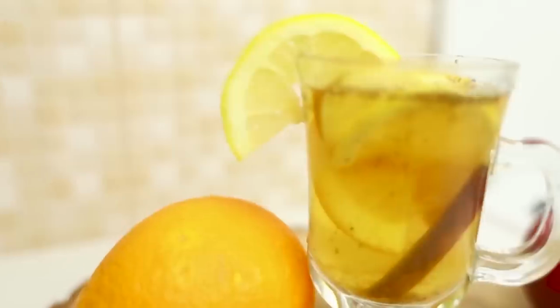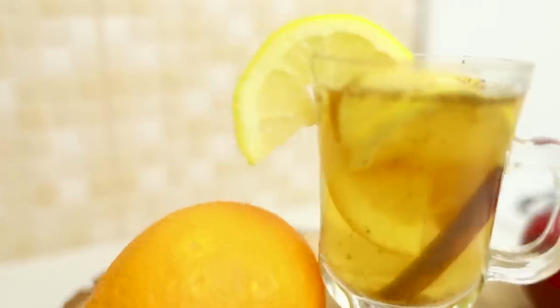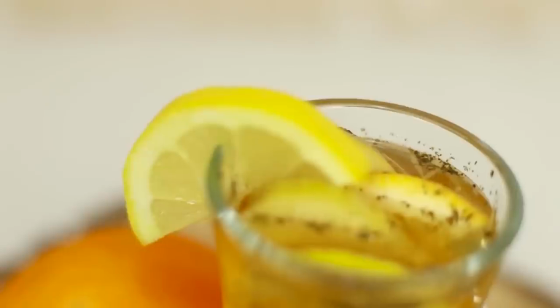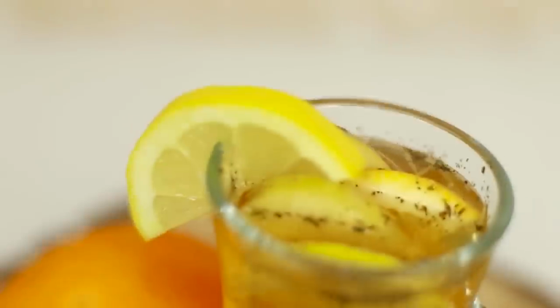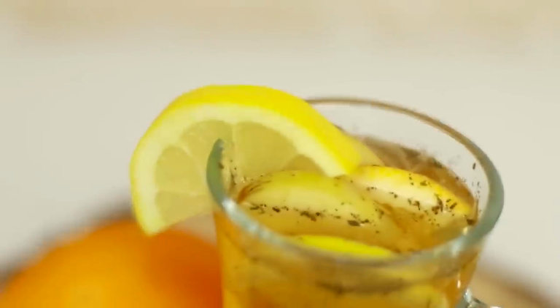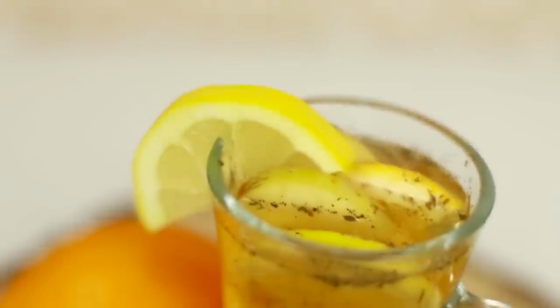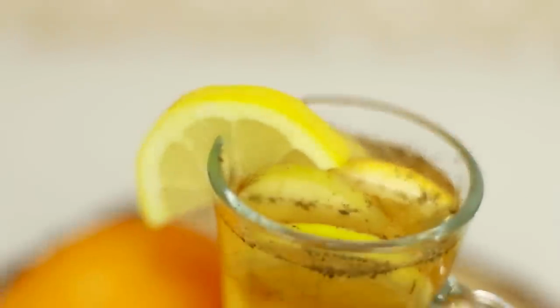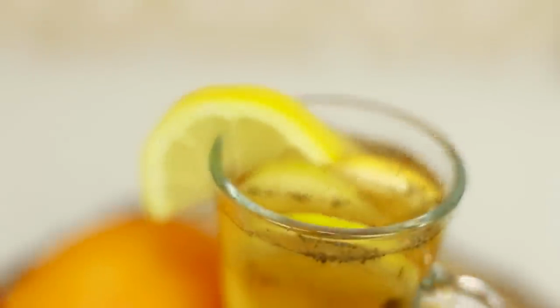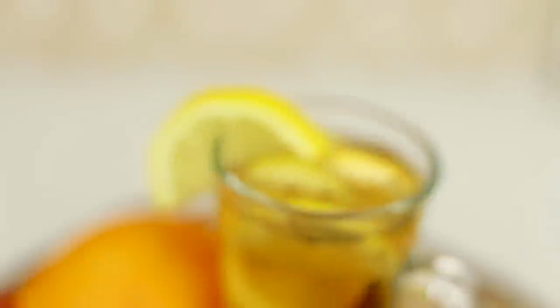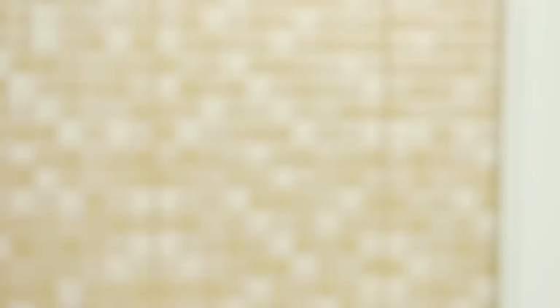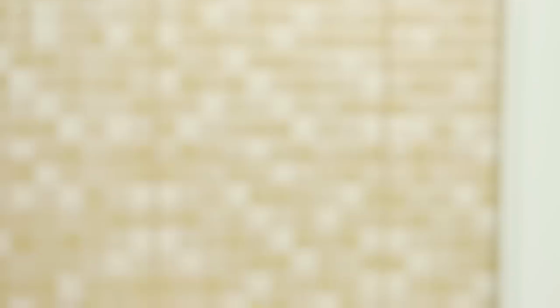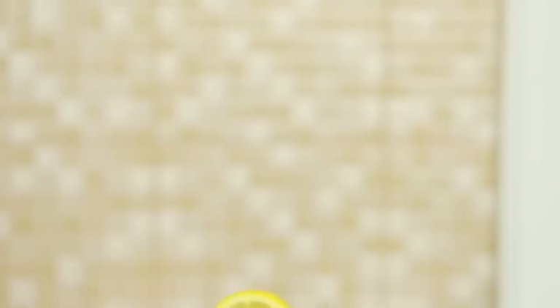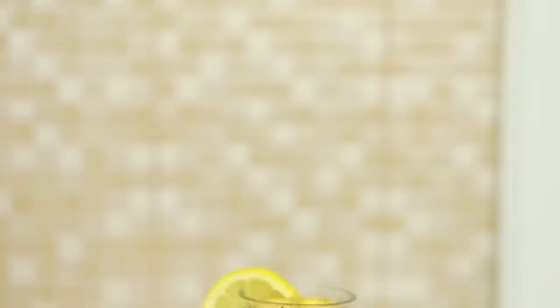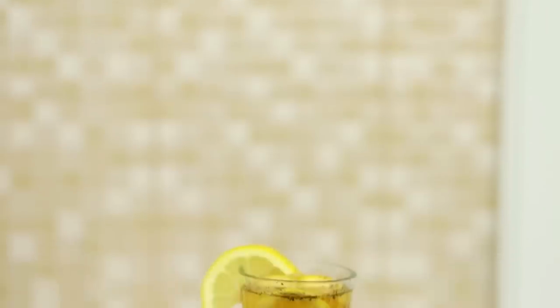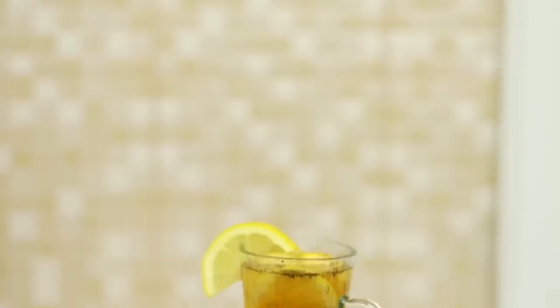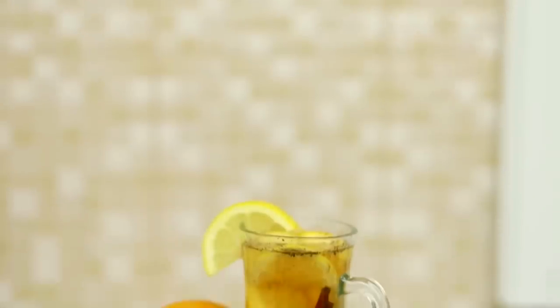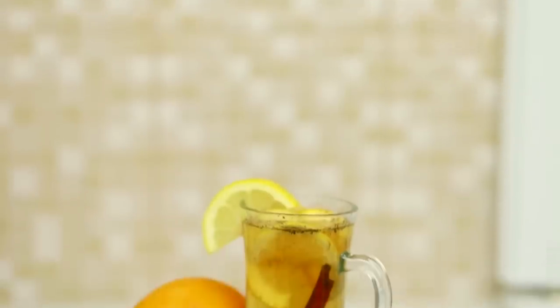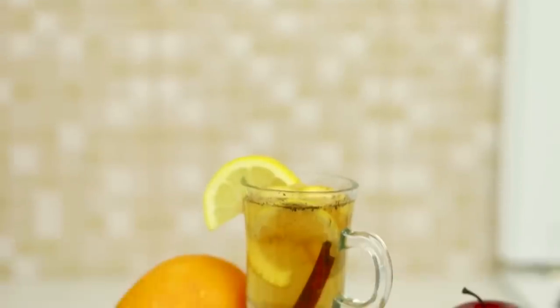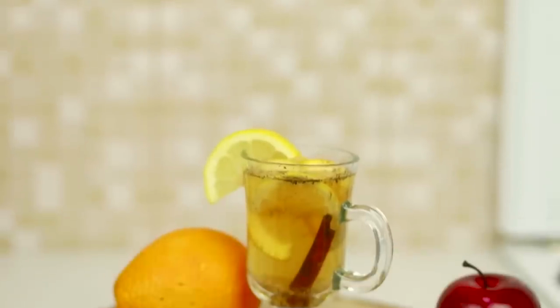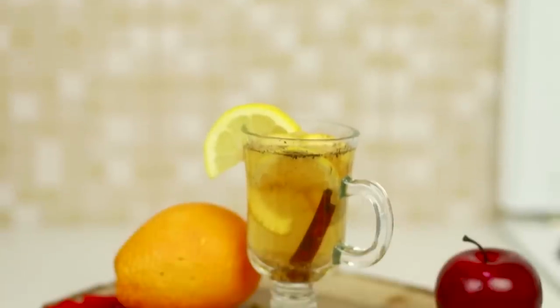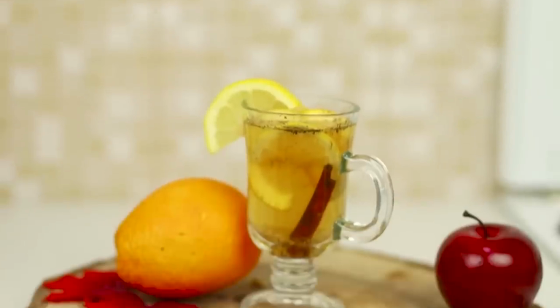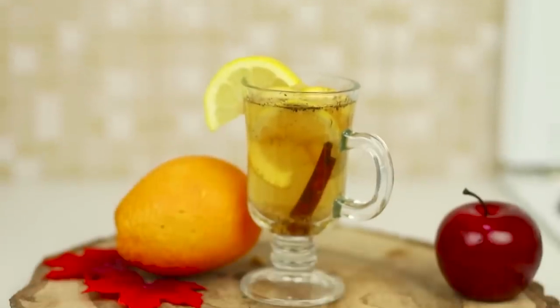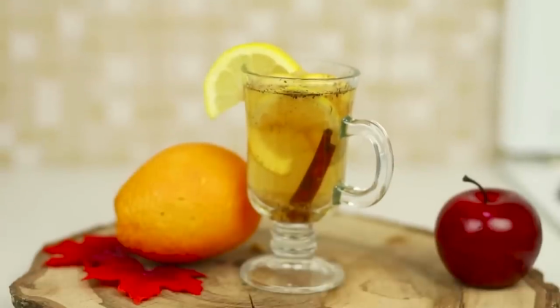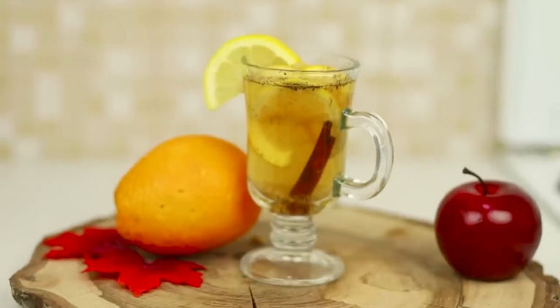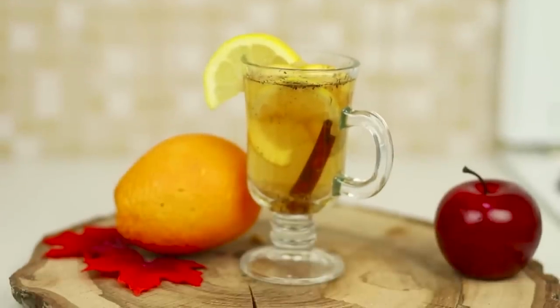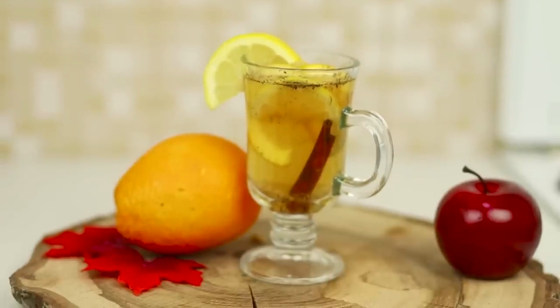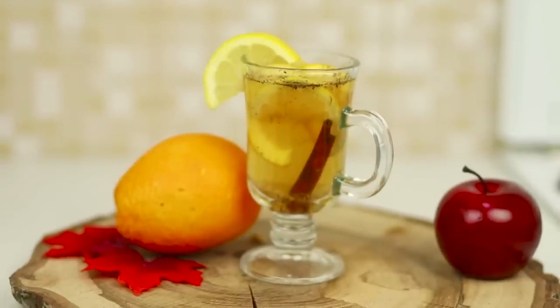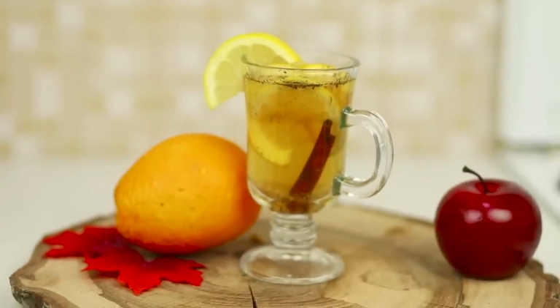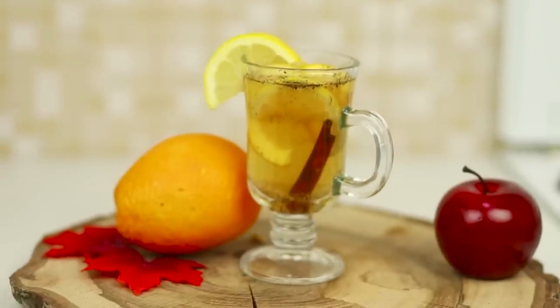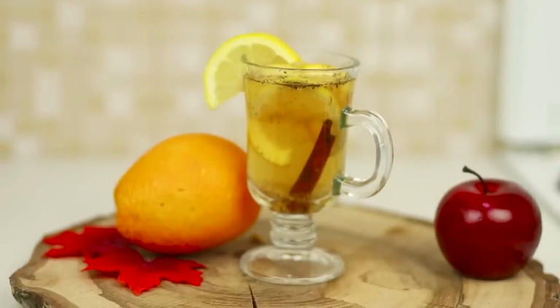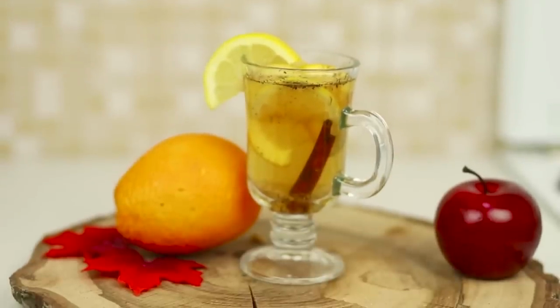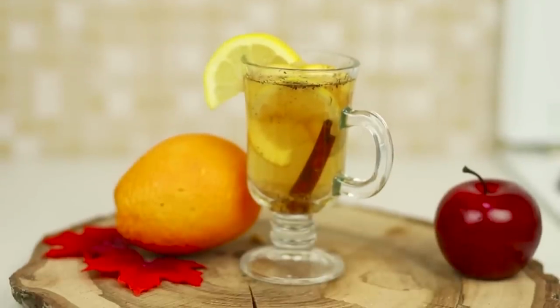Very delicious, fragrant, and most importantly, the perfect drink for cozy autumn evenings!